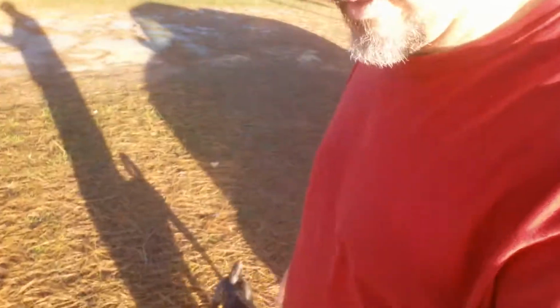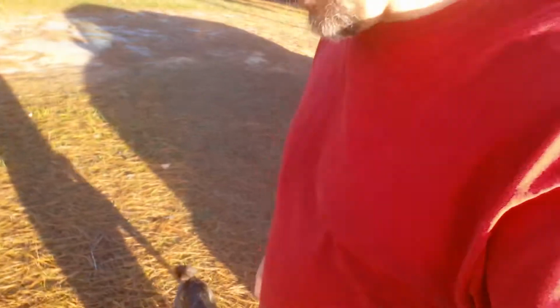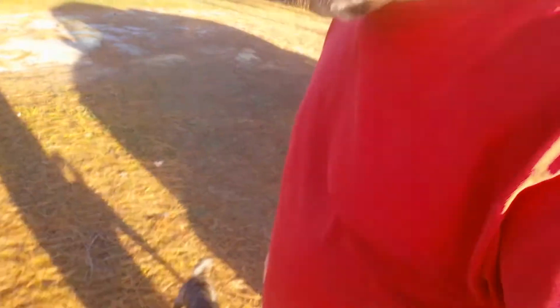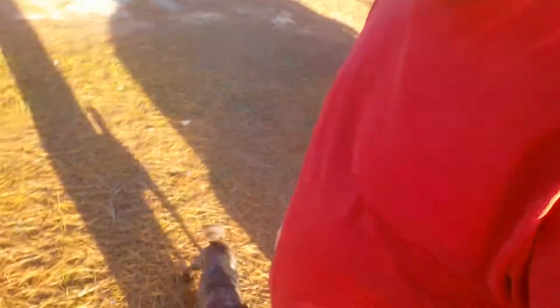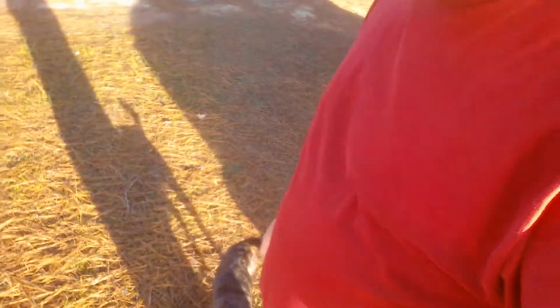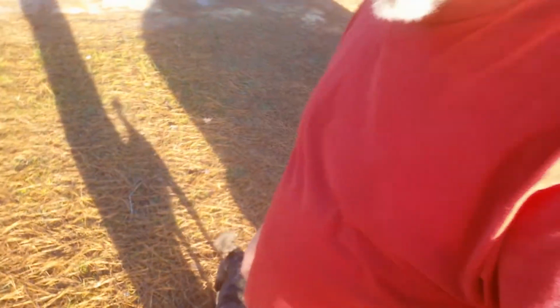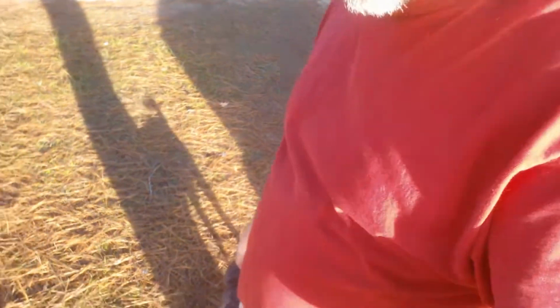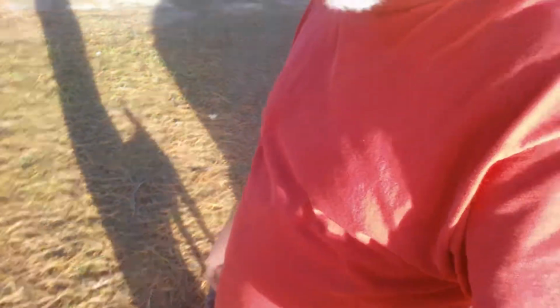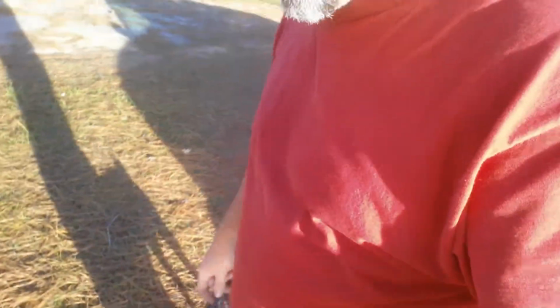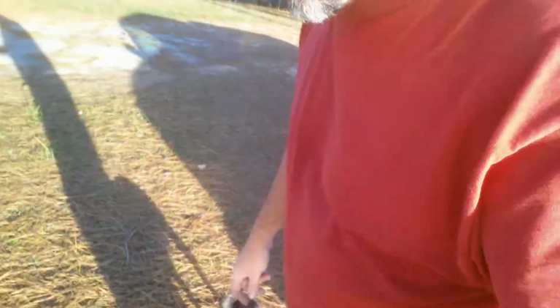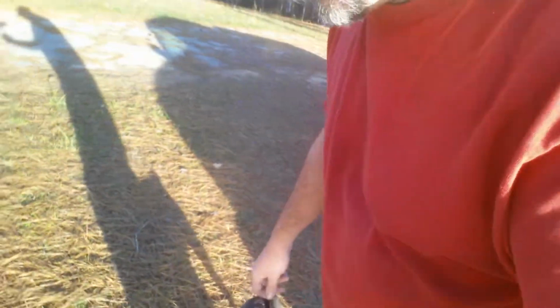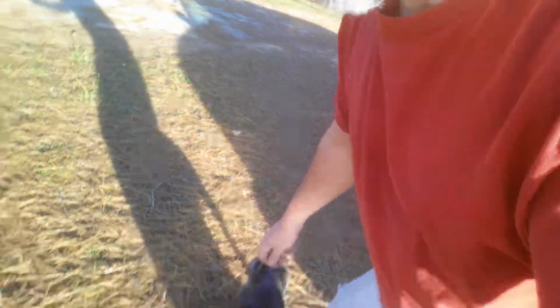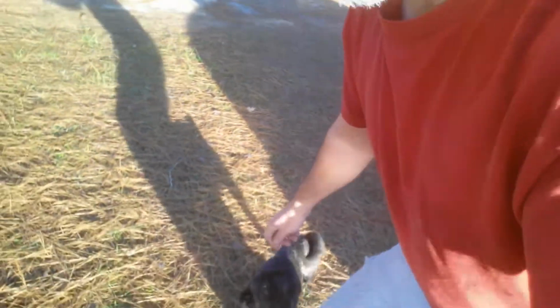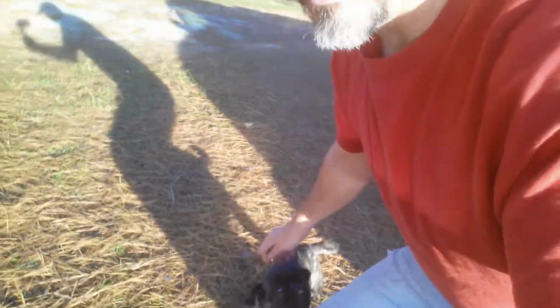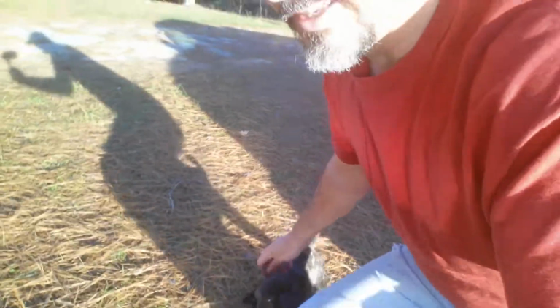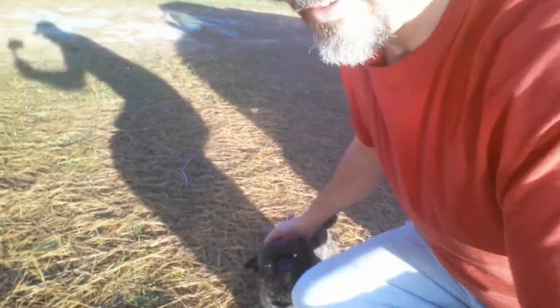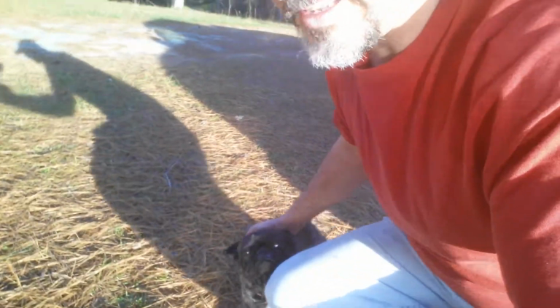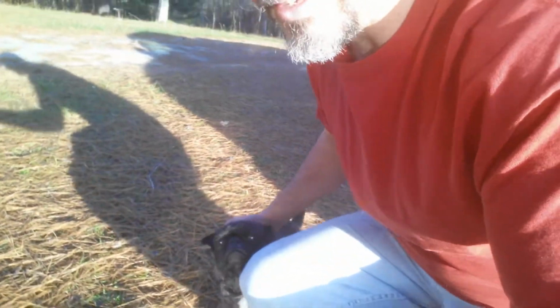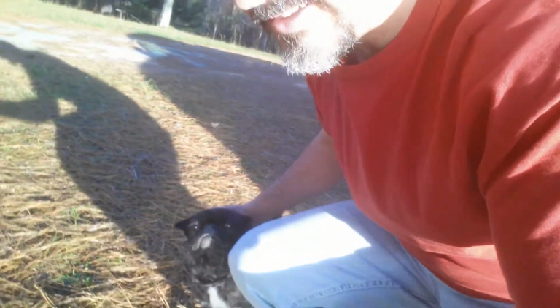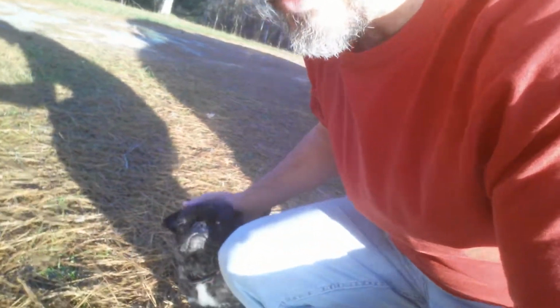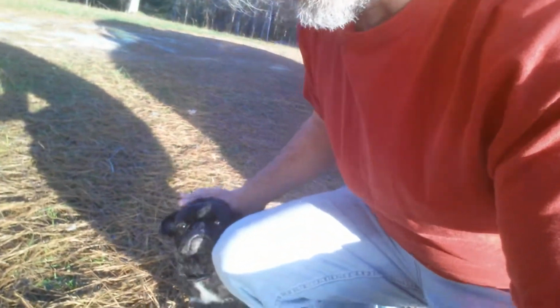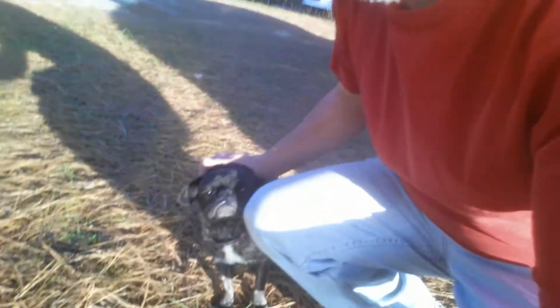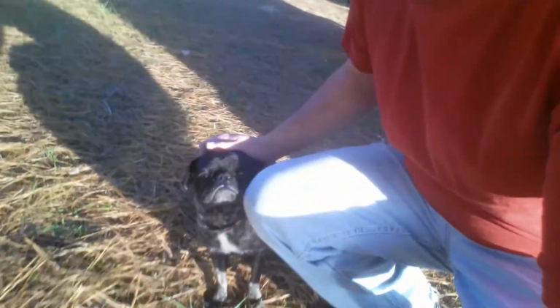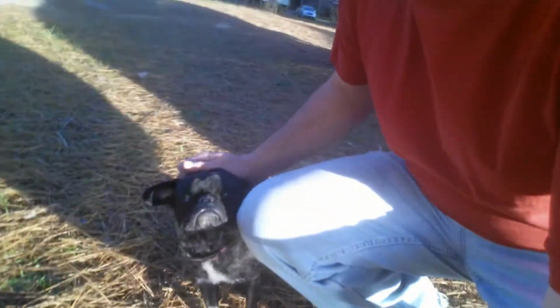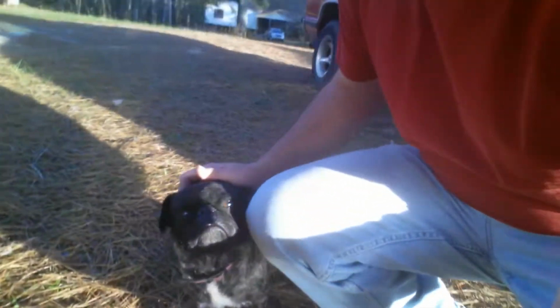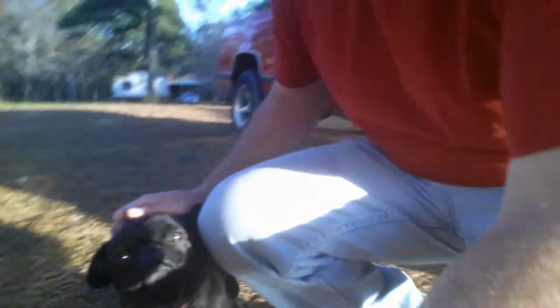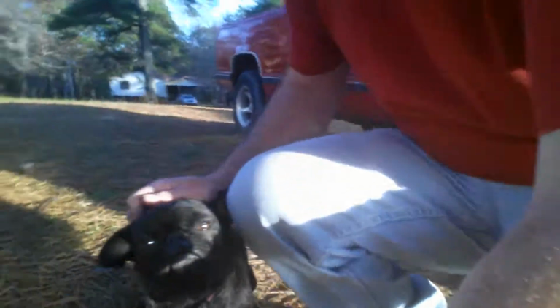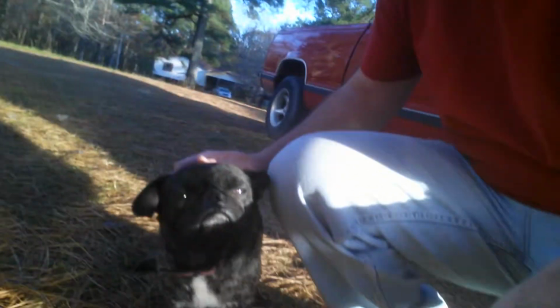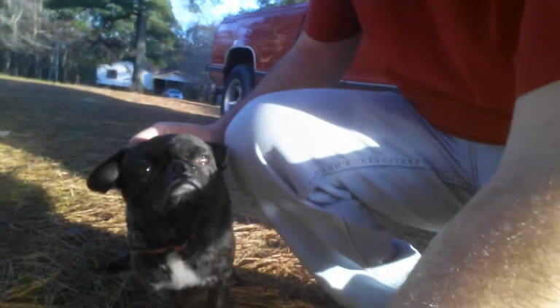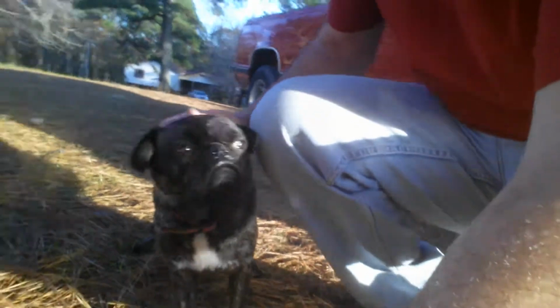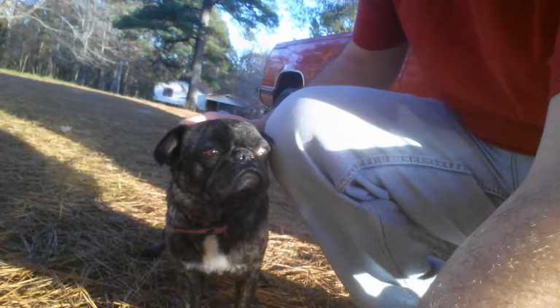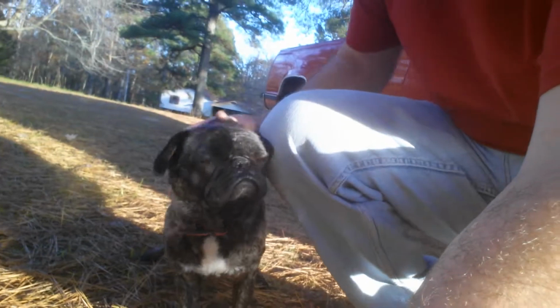My neighbor's dog comes to see us every now and then — his little pug.